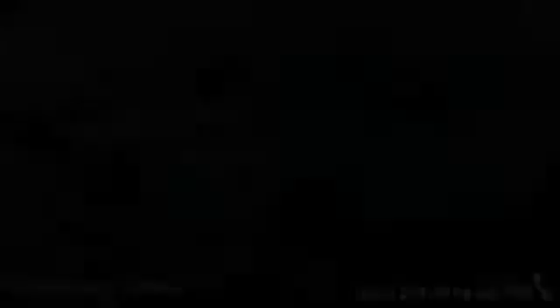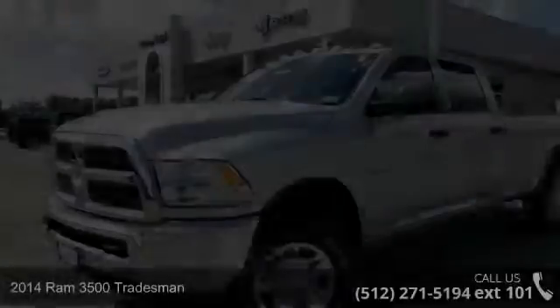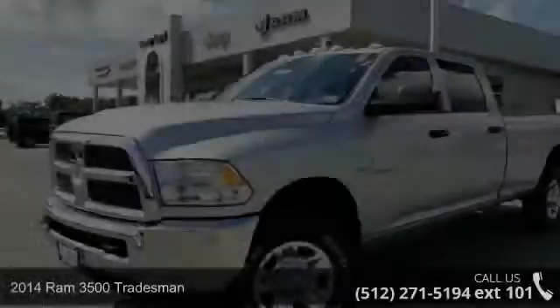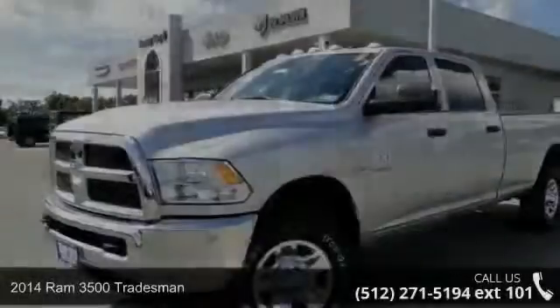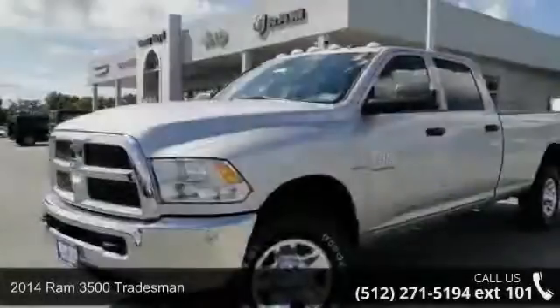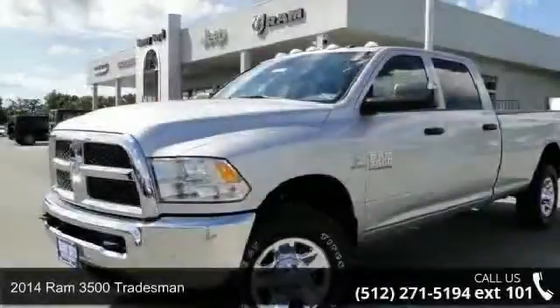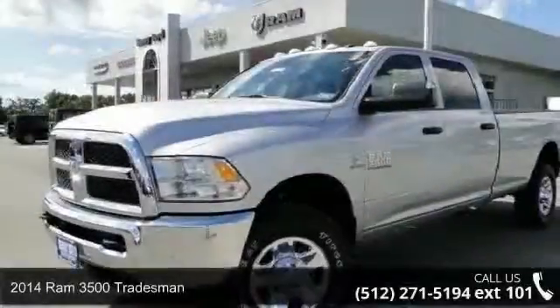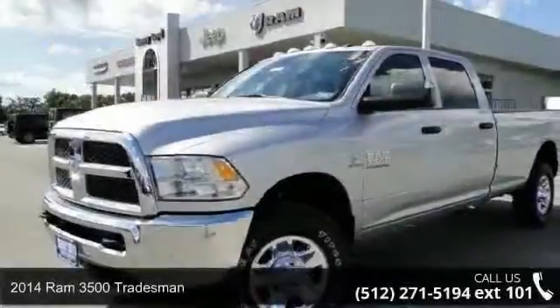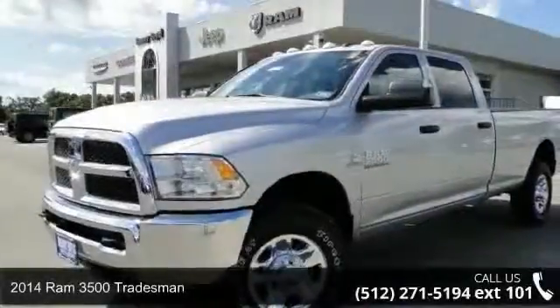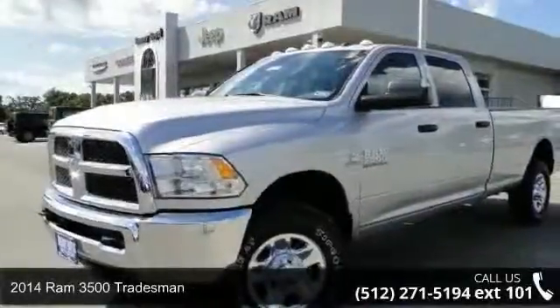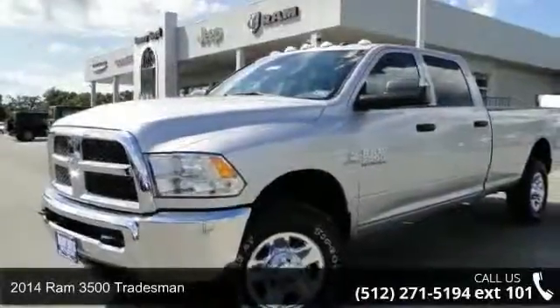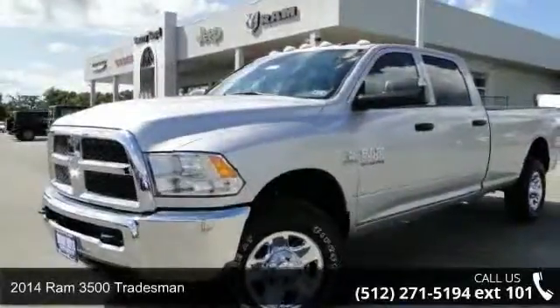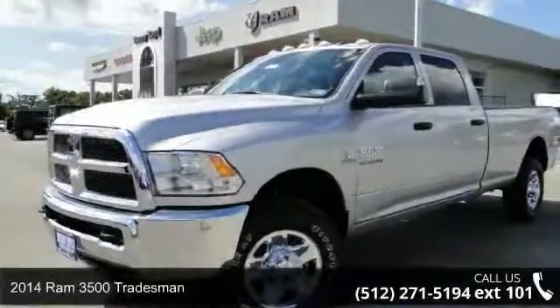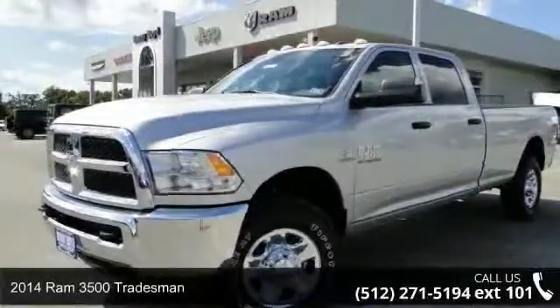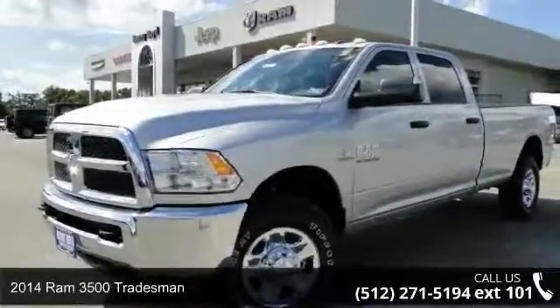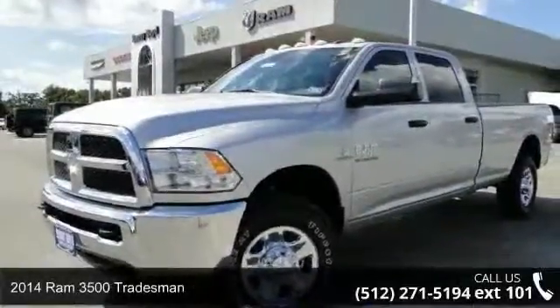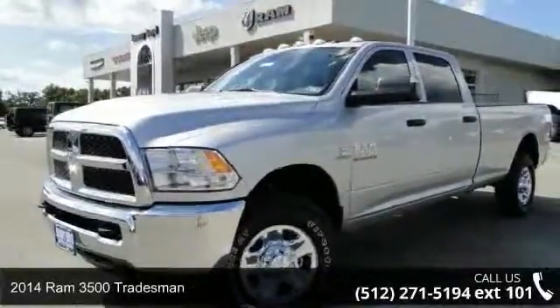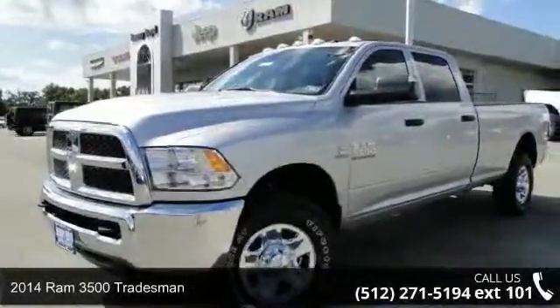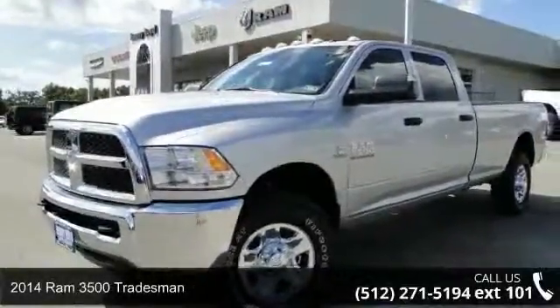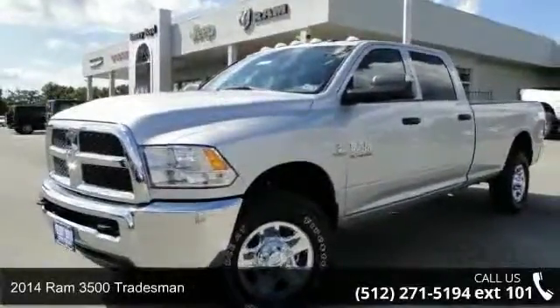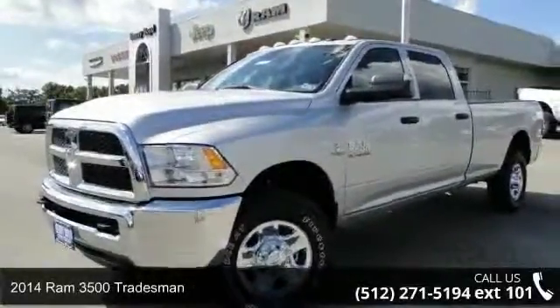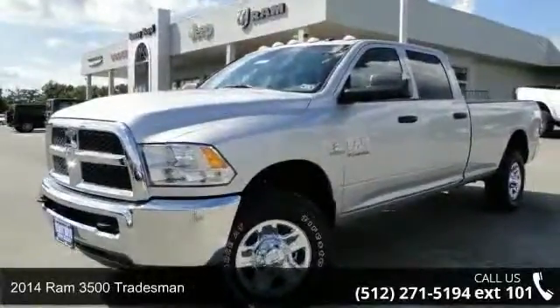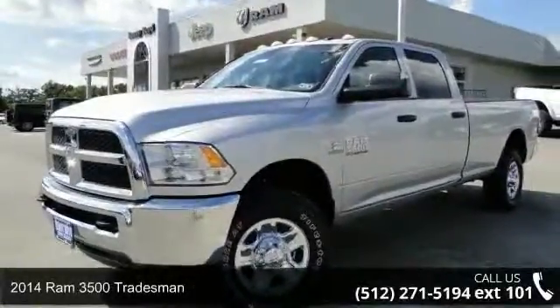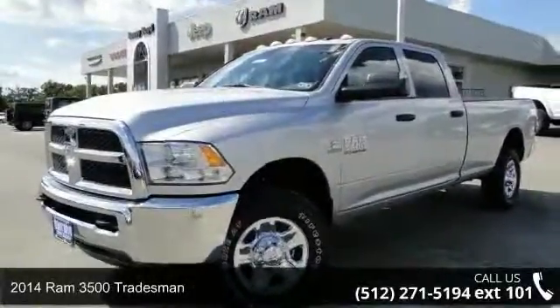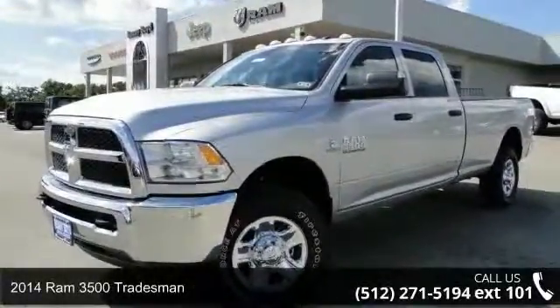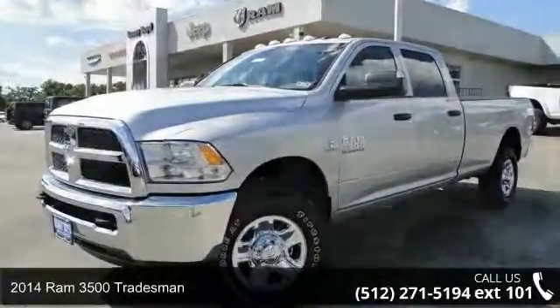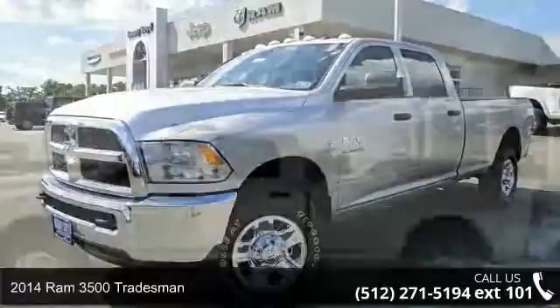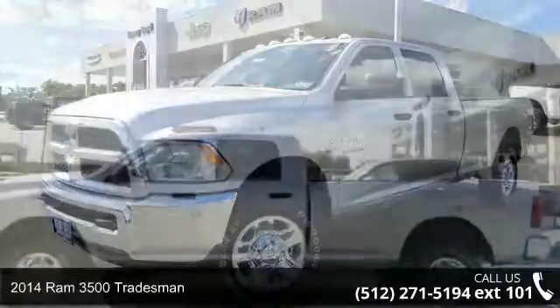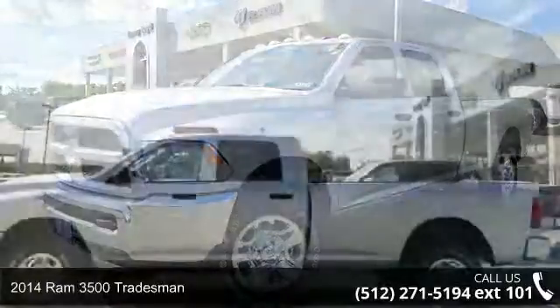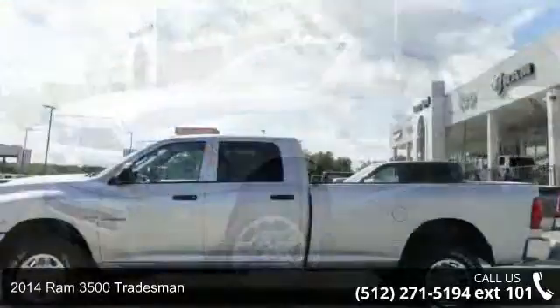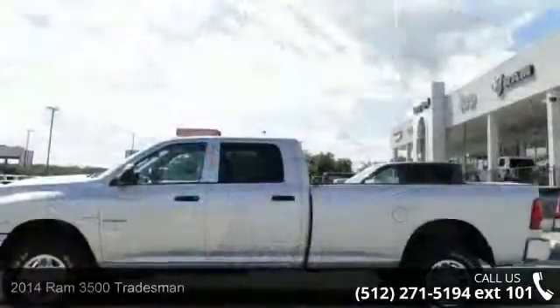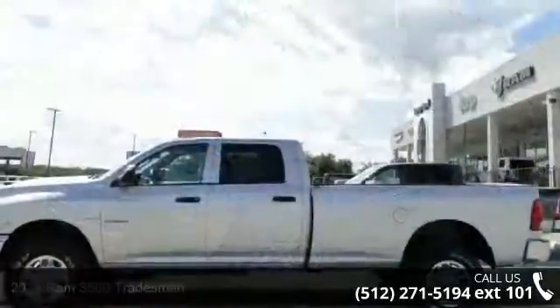Check out this 2014 RAM 3500 Tradesman. This may be the set of wheels you've been looking for.